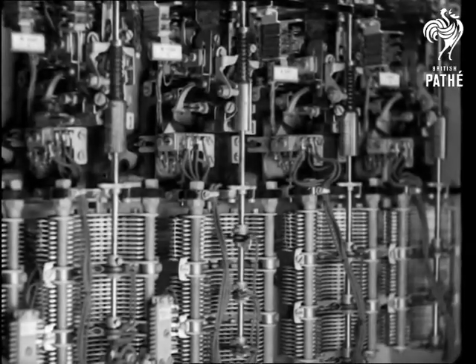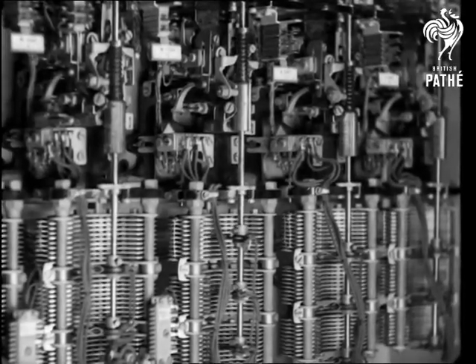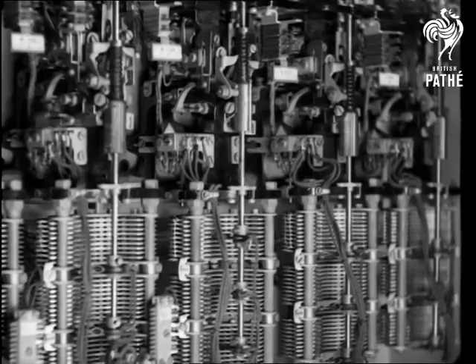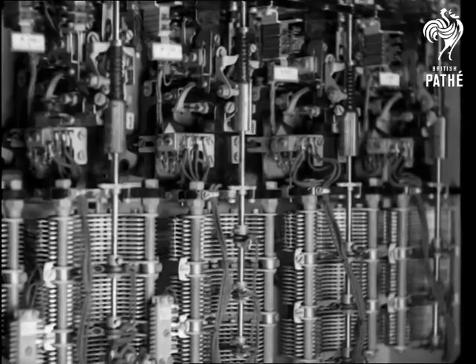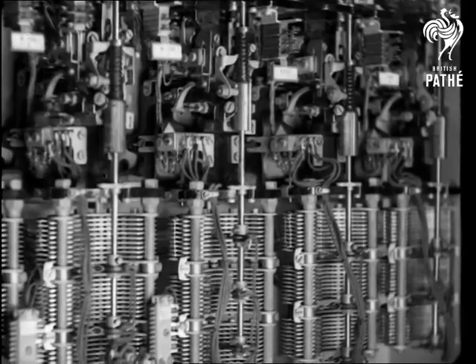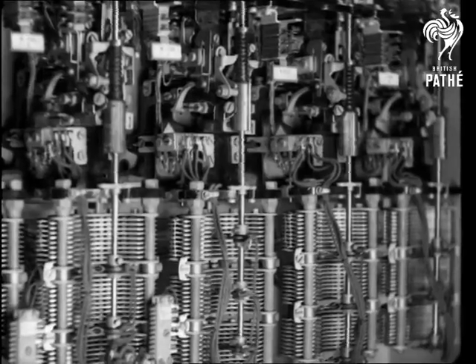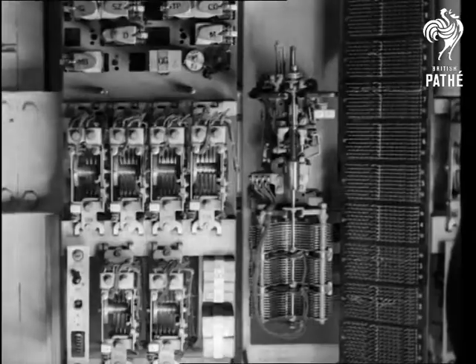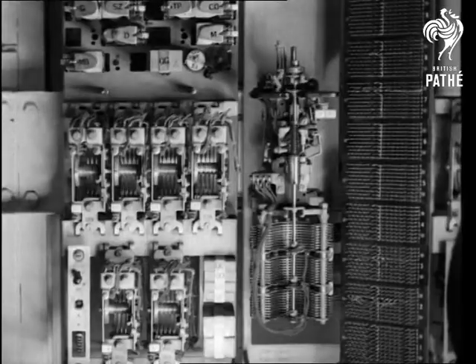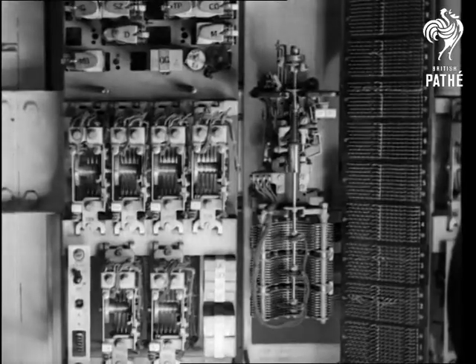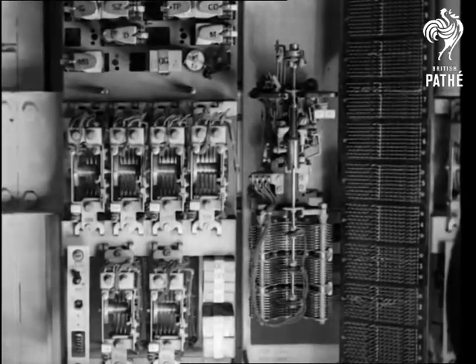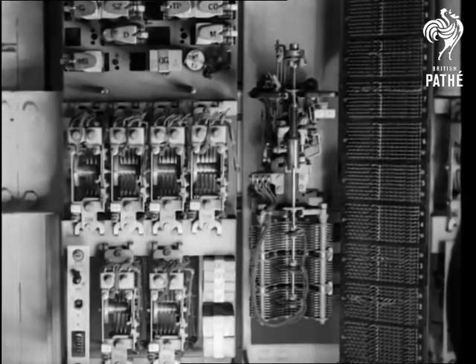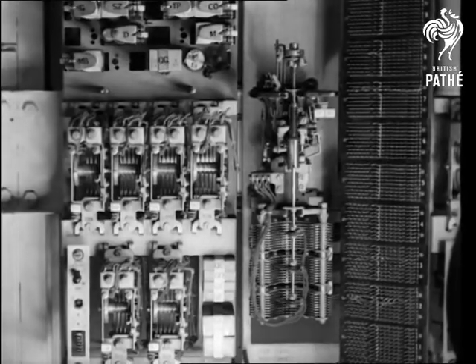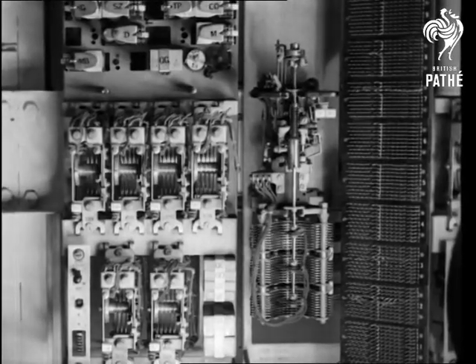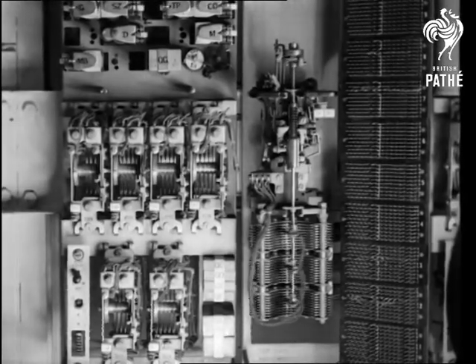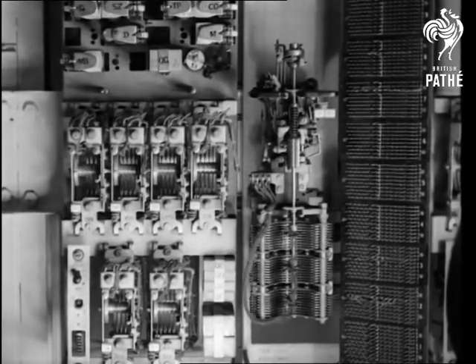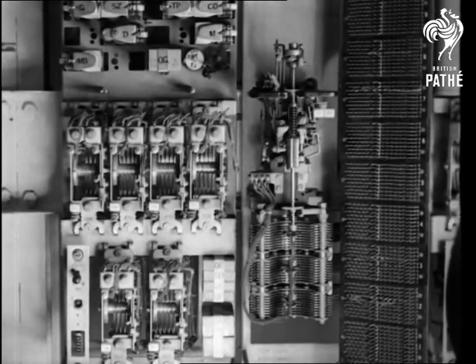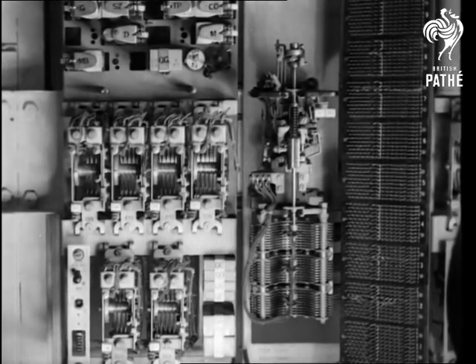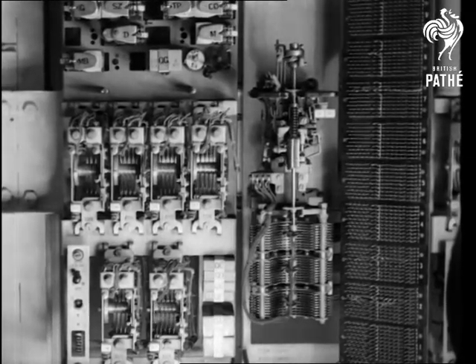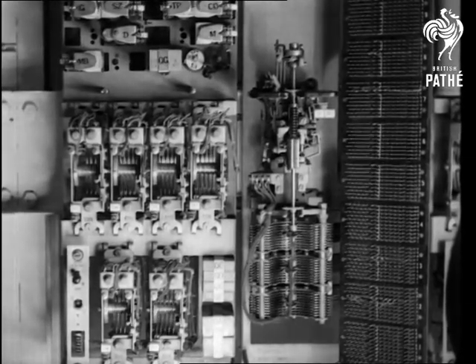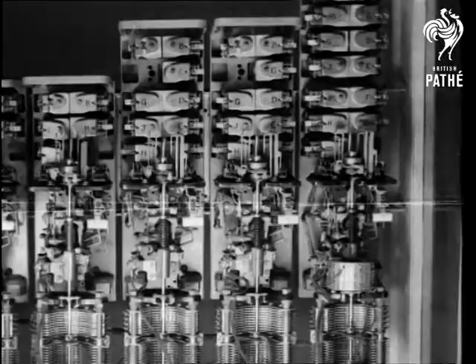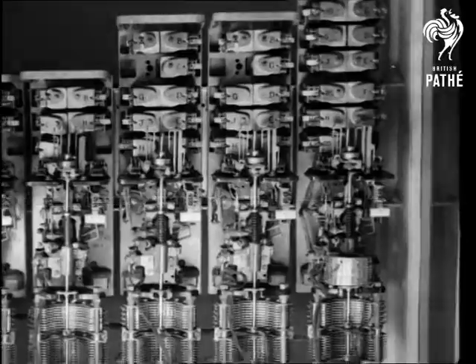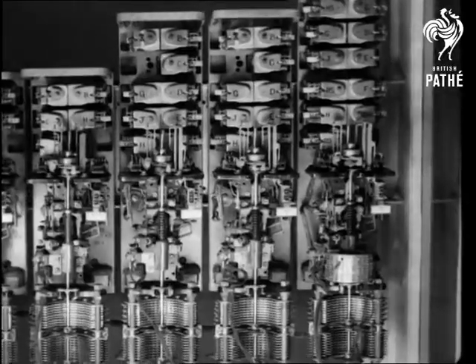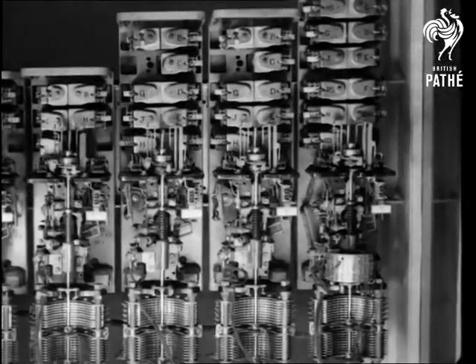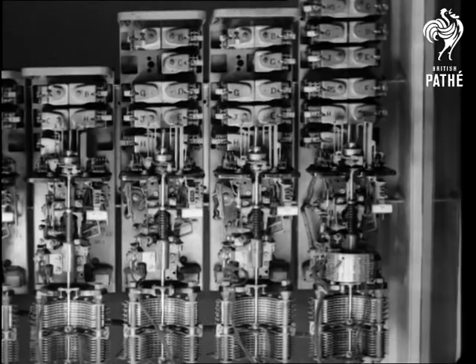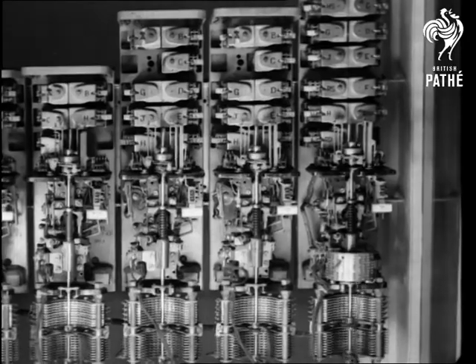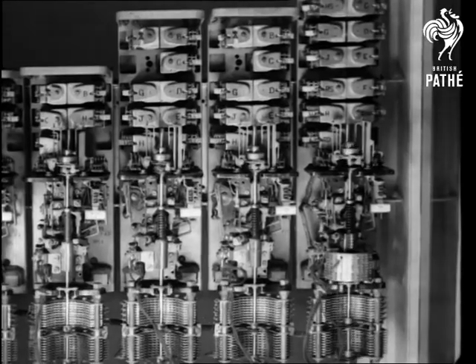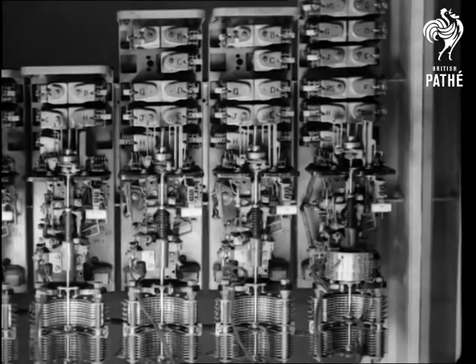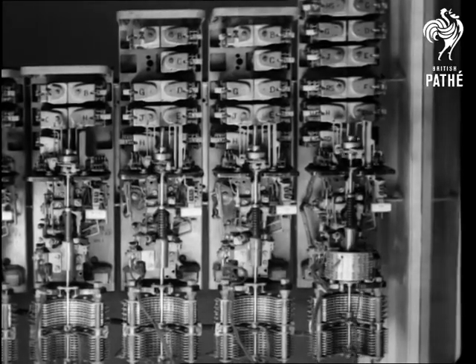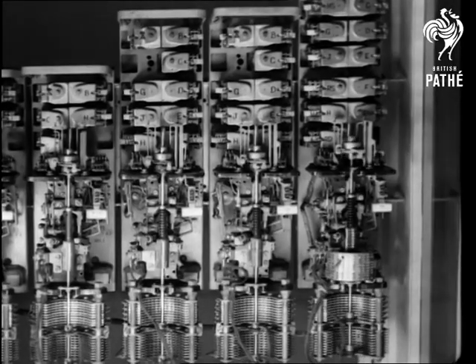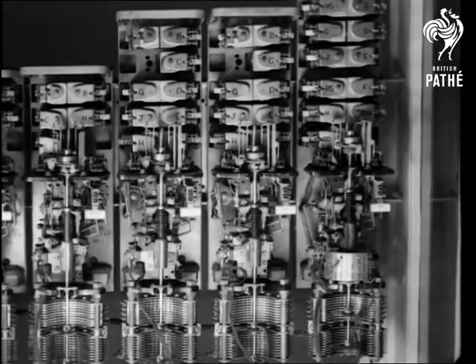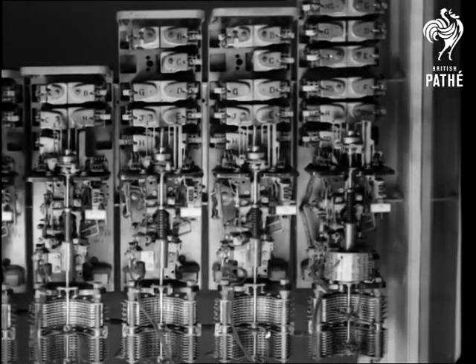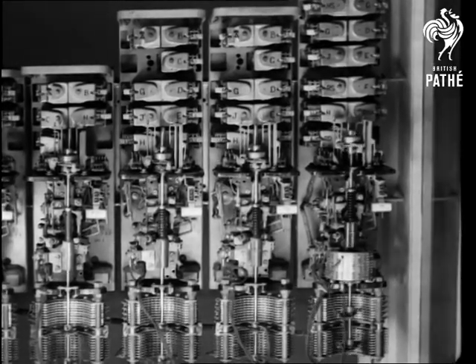The most important operation is that of the uniselector, which automatically finds a free line. There's the busy little instrument on the right.